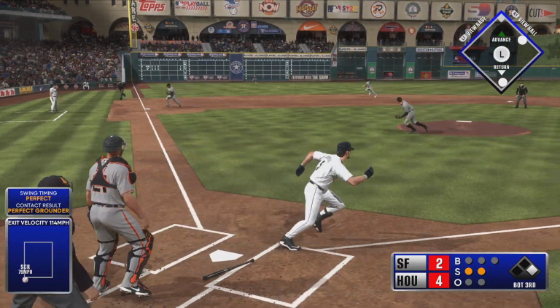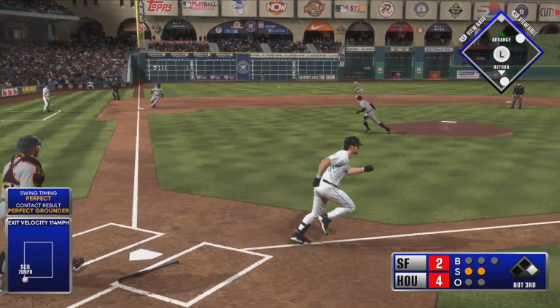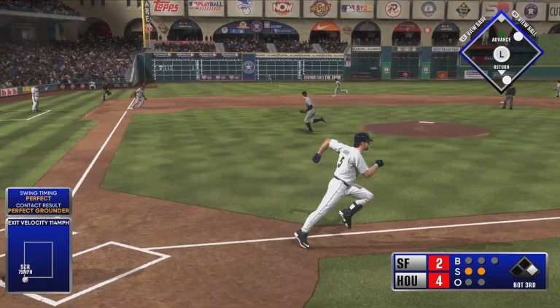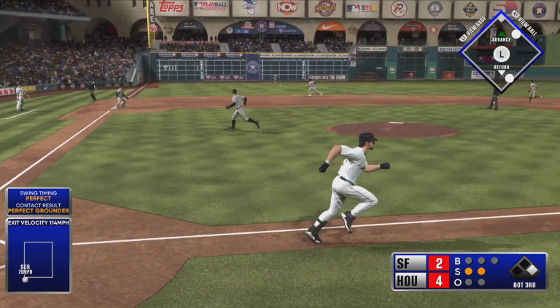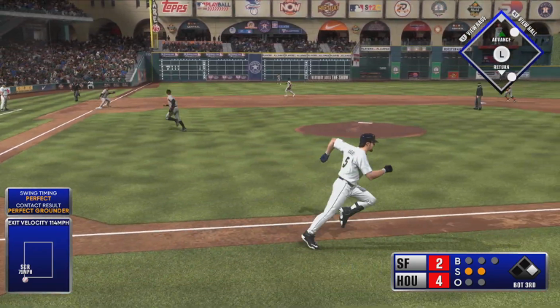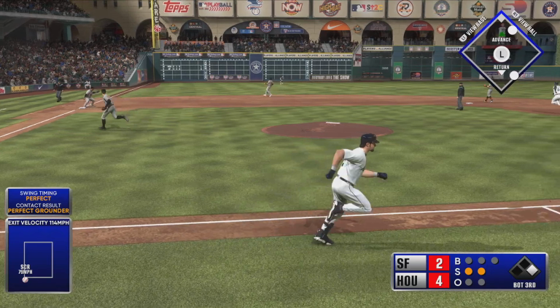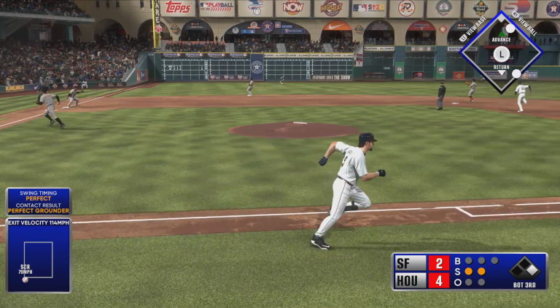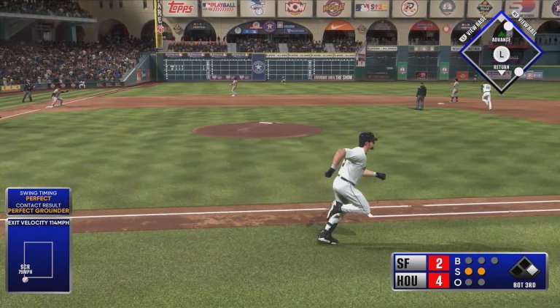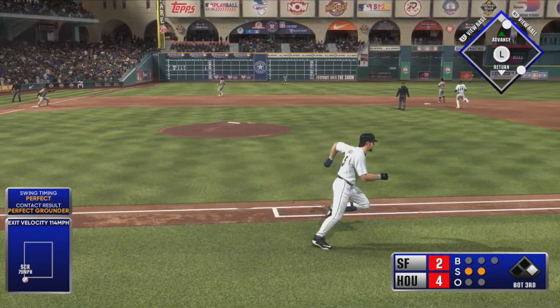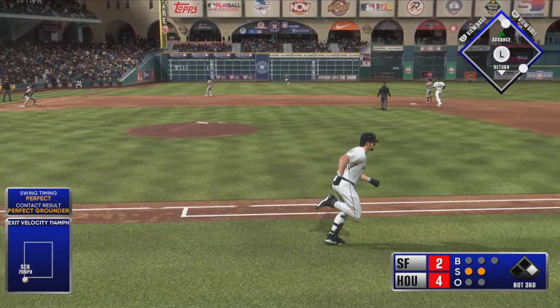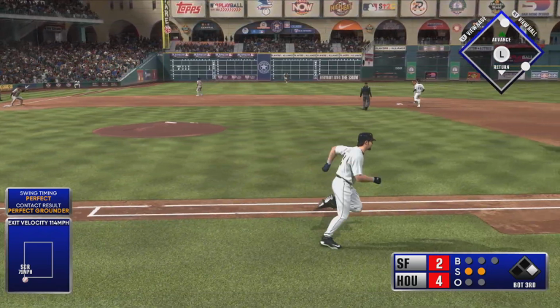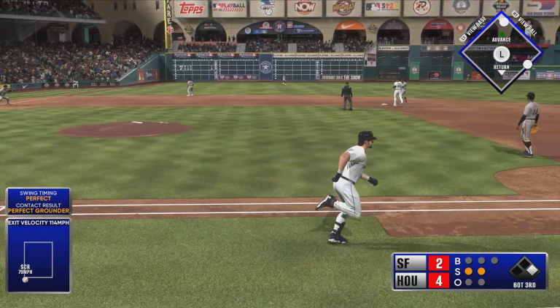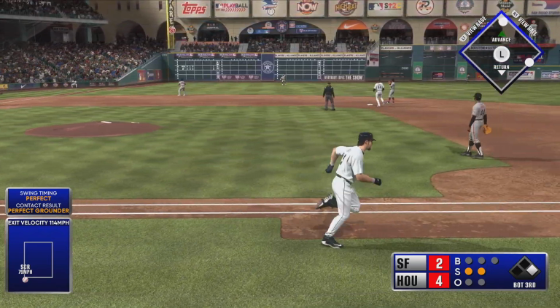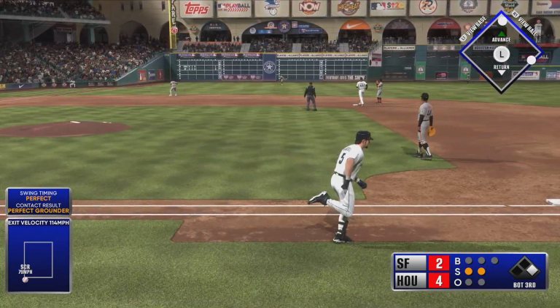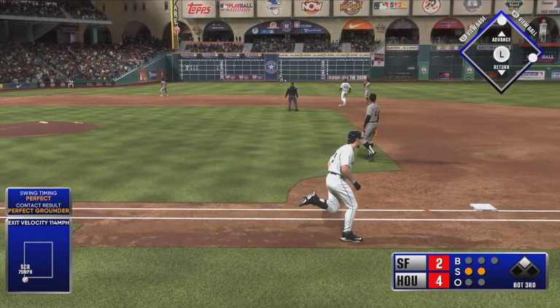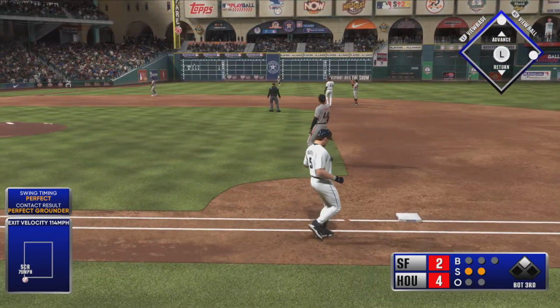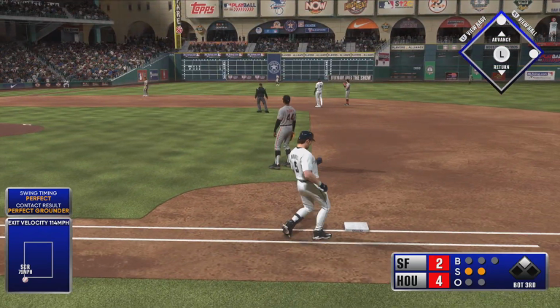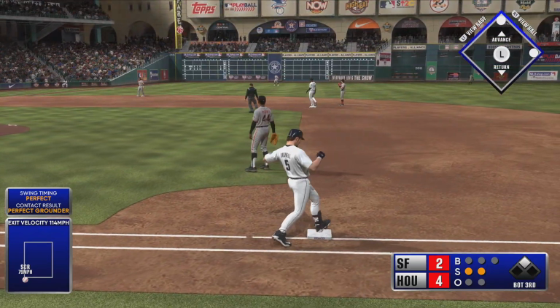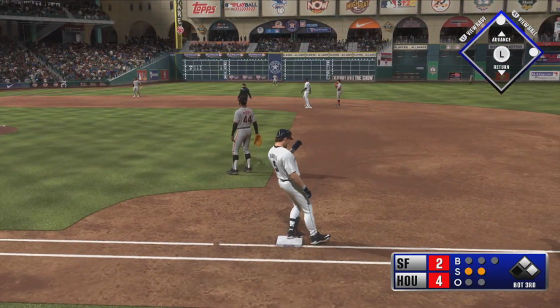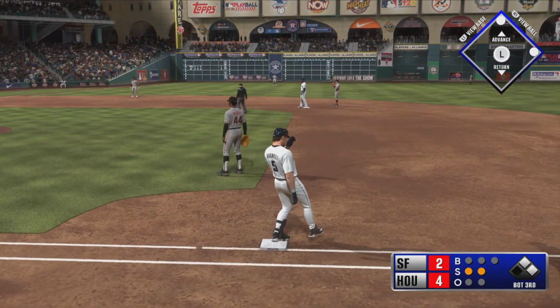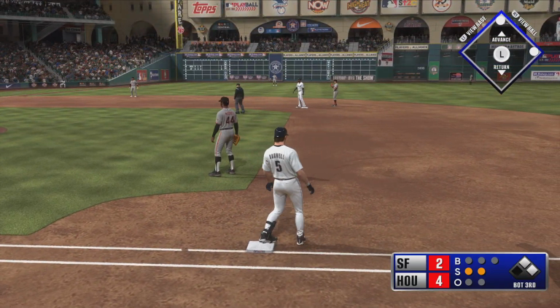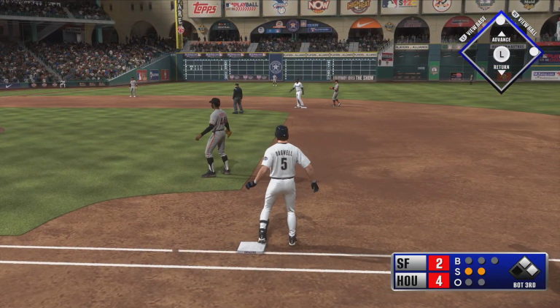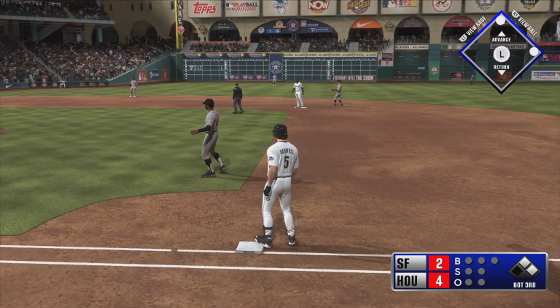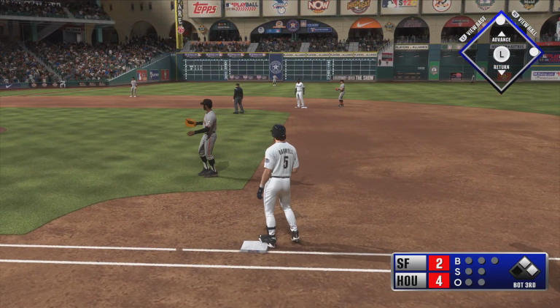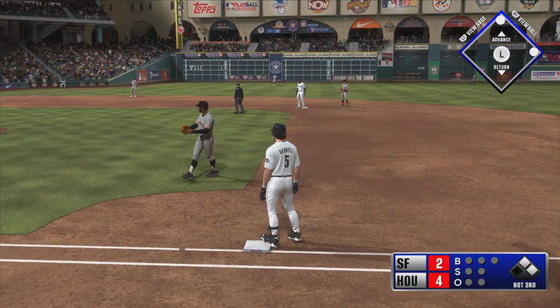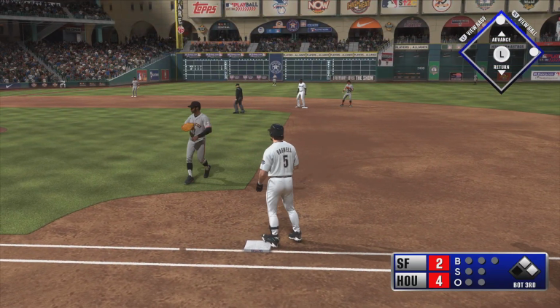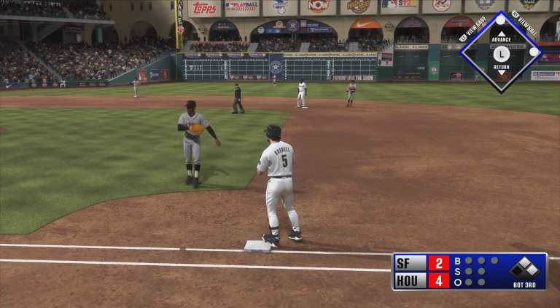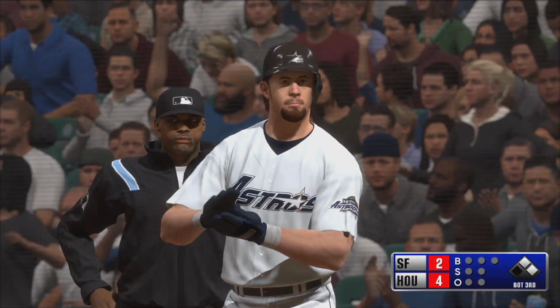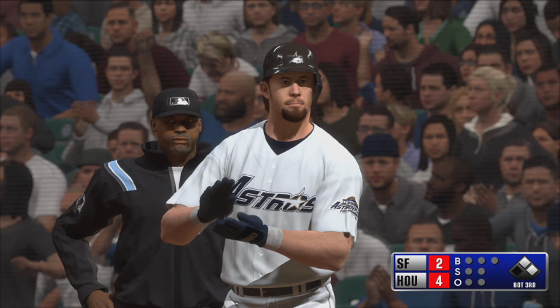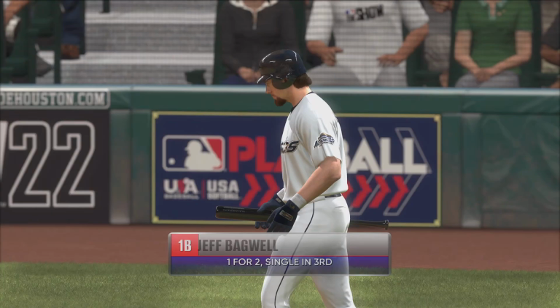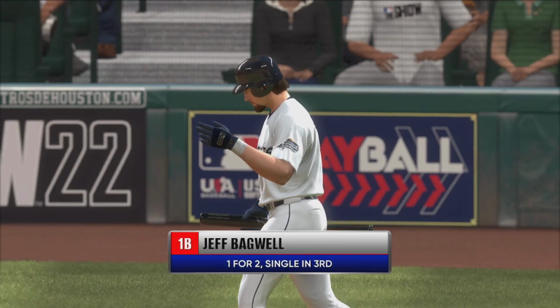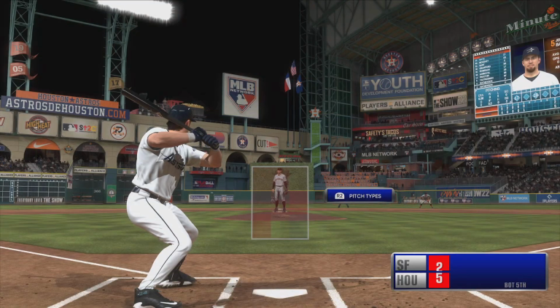Swings and lines a base hit into left field. Lead runner to second — it's two on and nobody out.